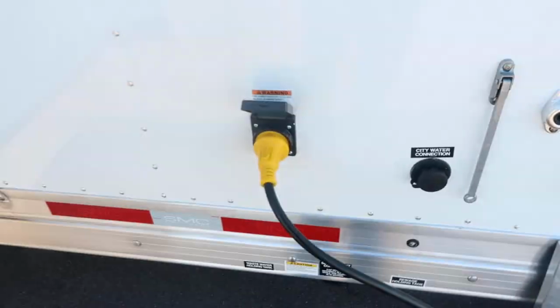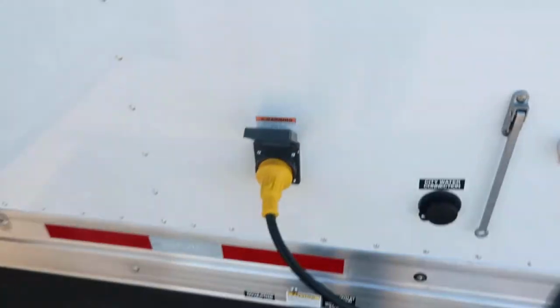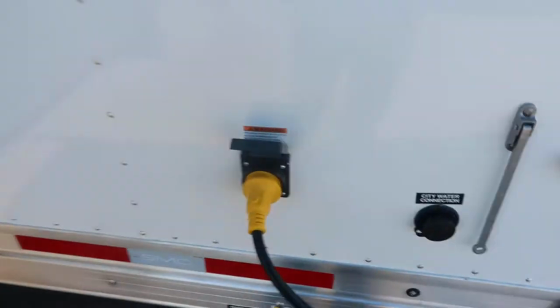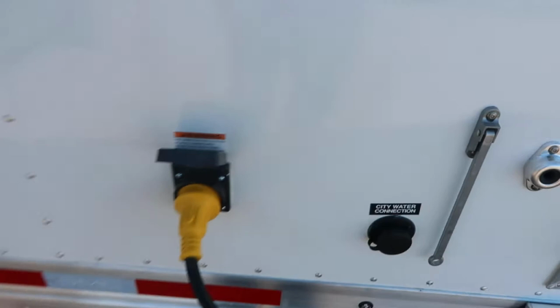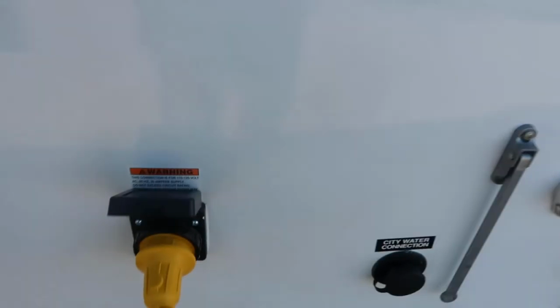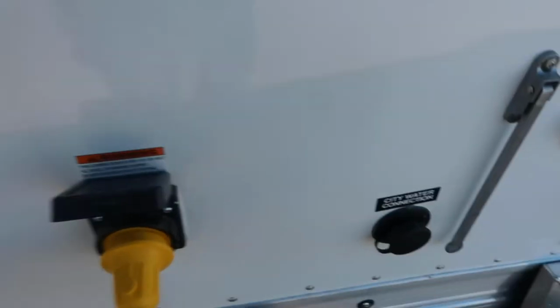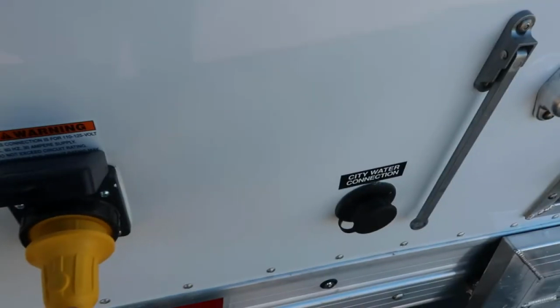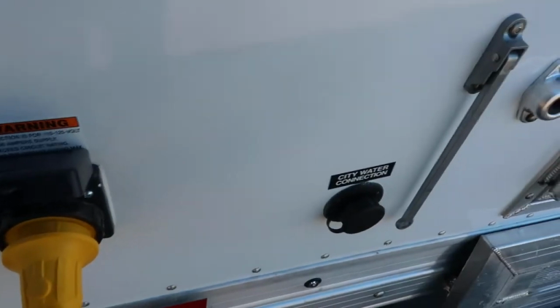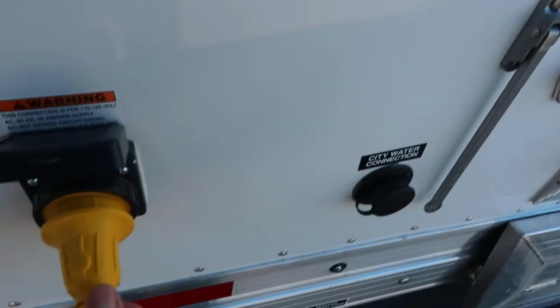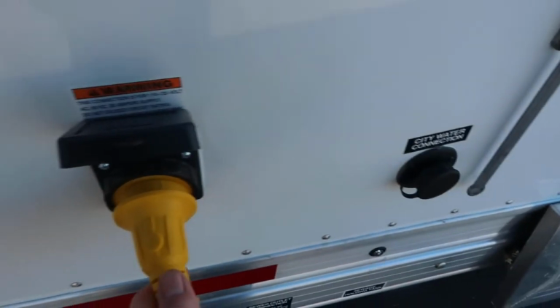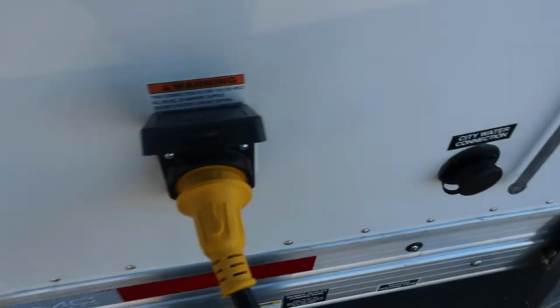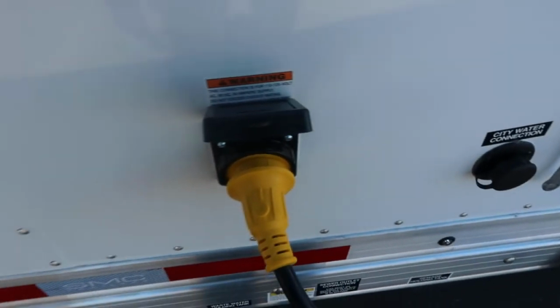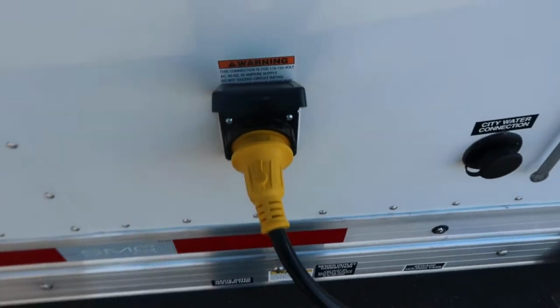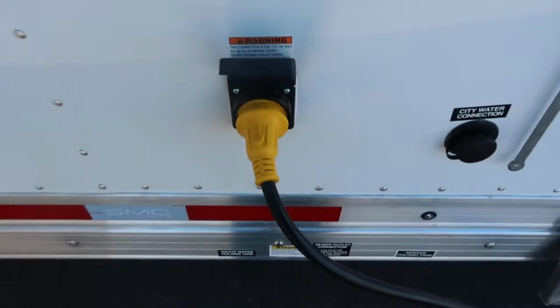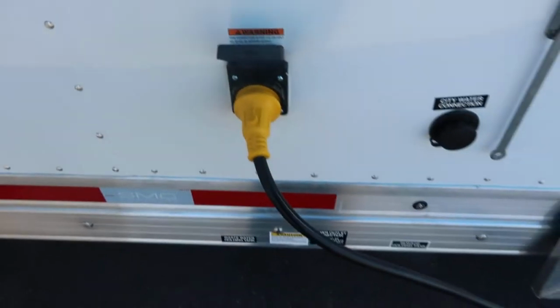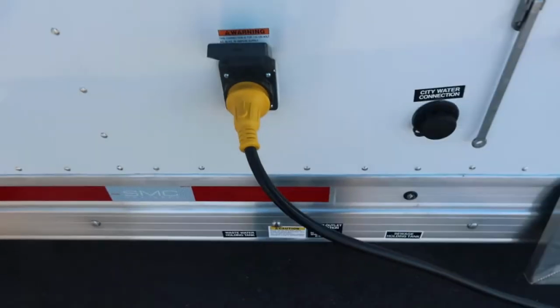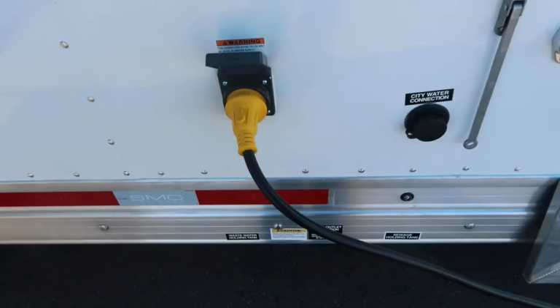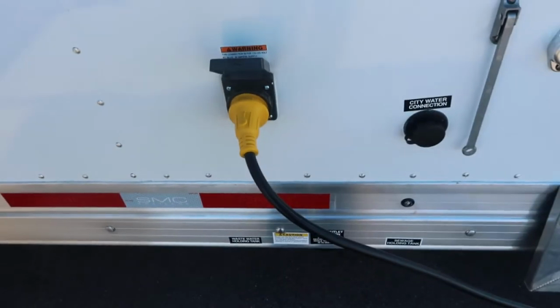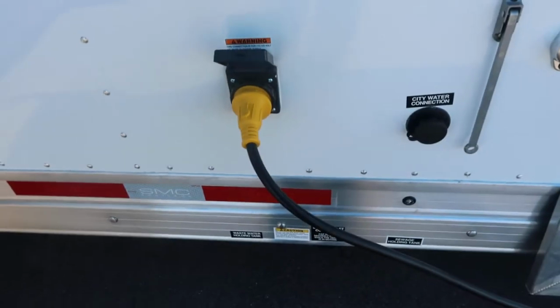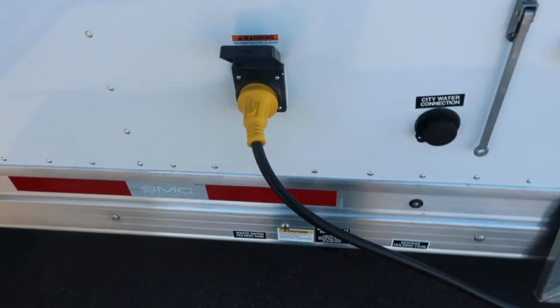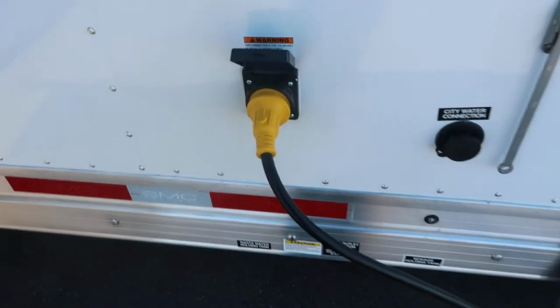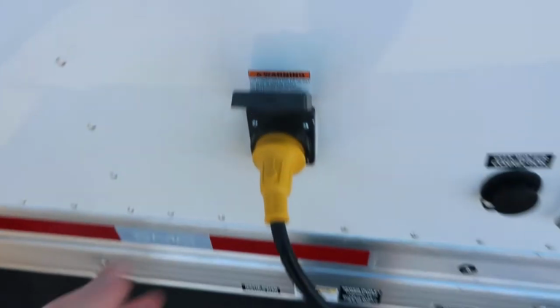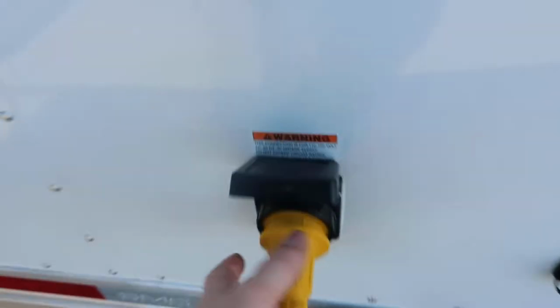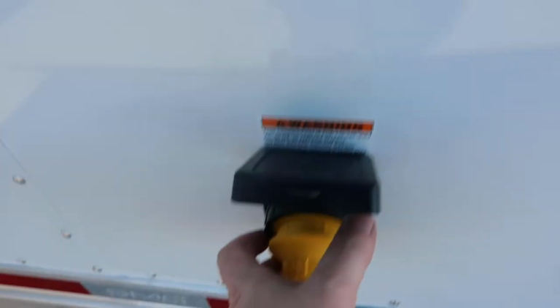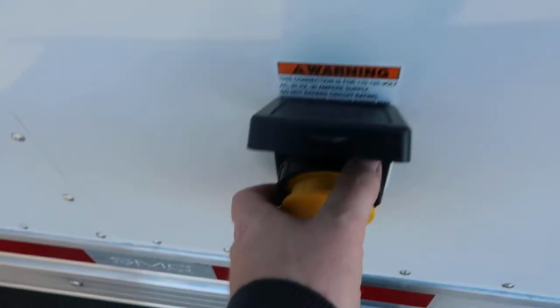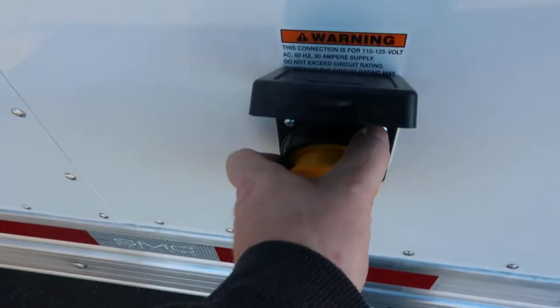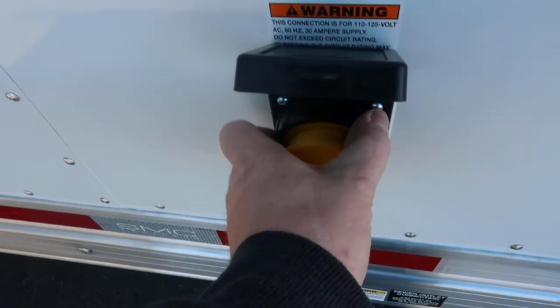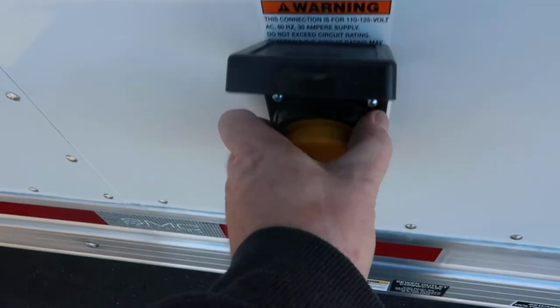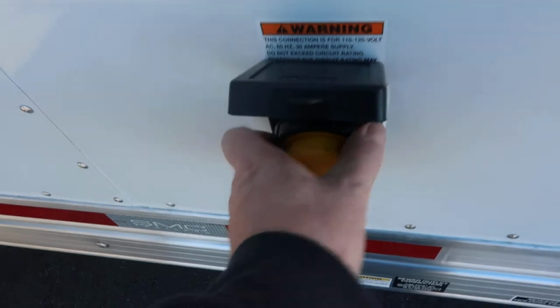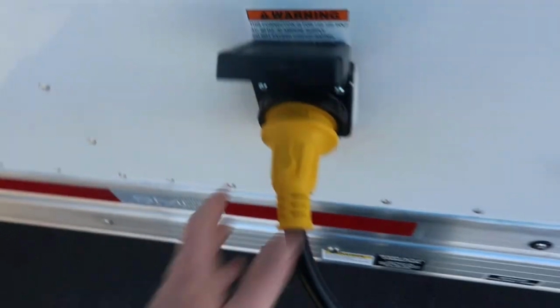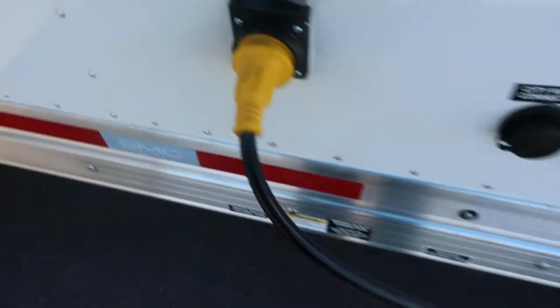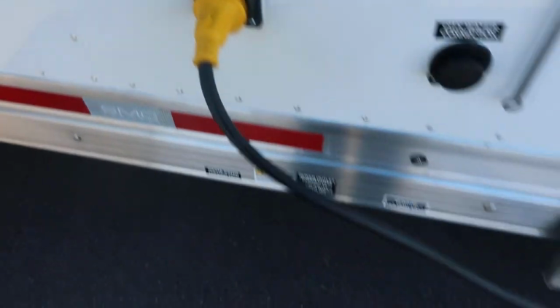Power is right above the tanks. Plug it in, screw the little collar down, and you're good to go.